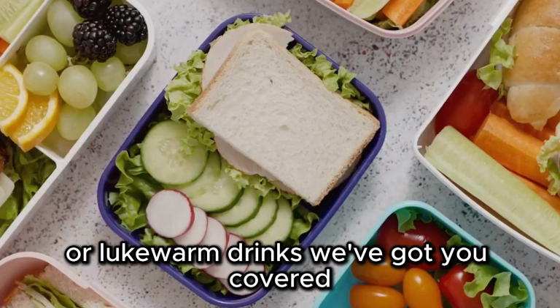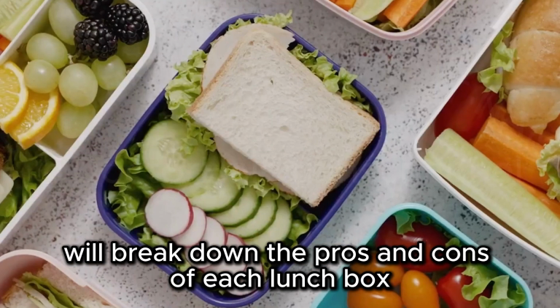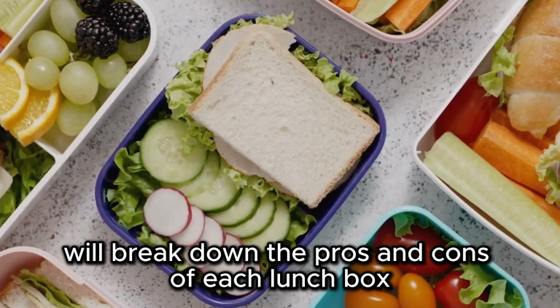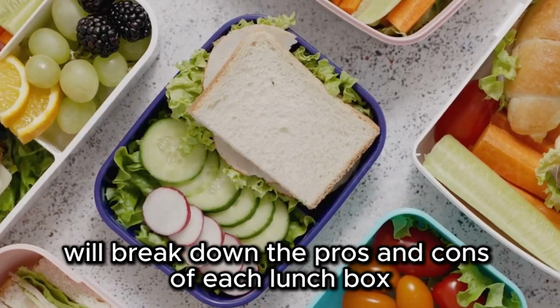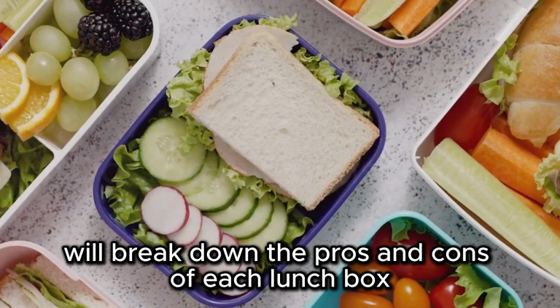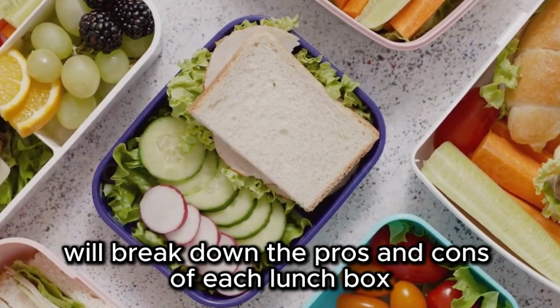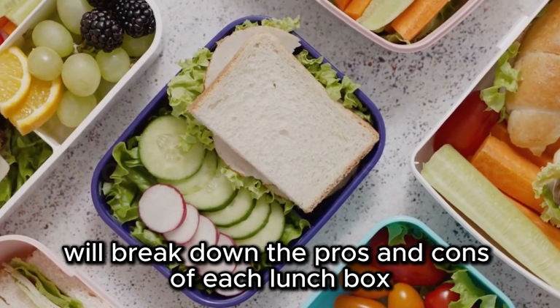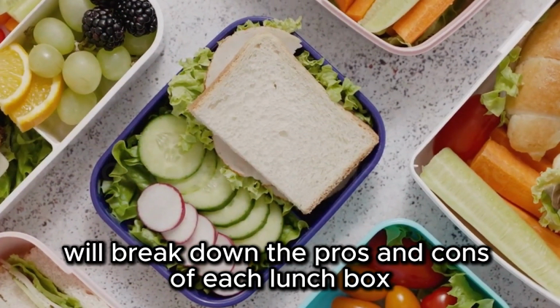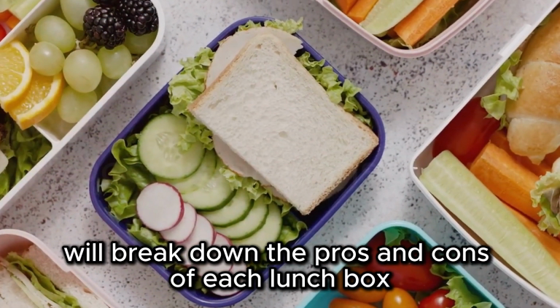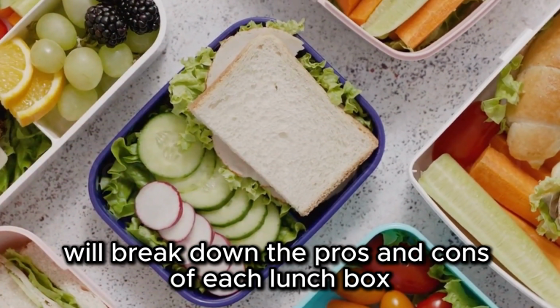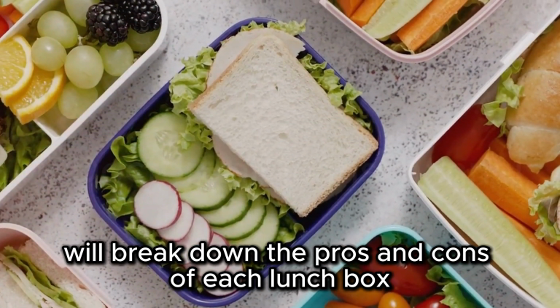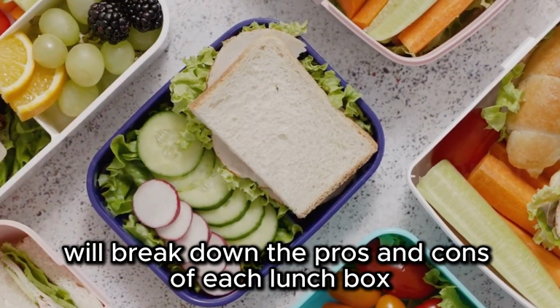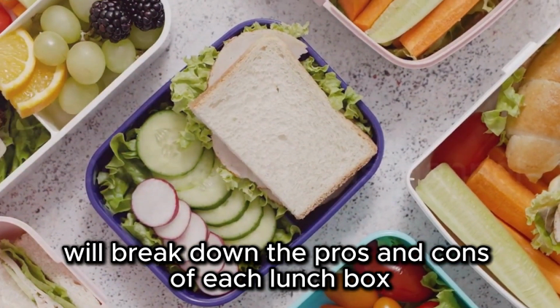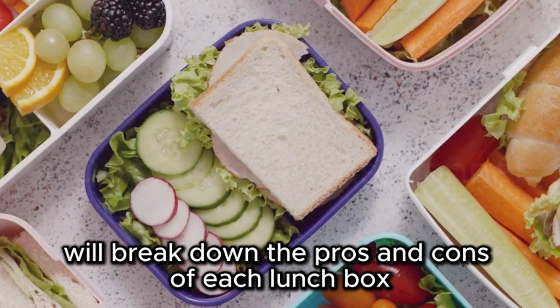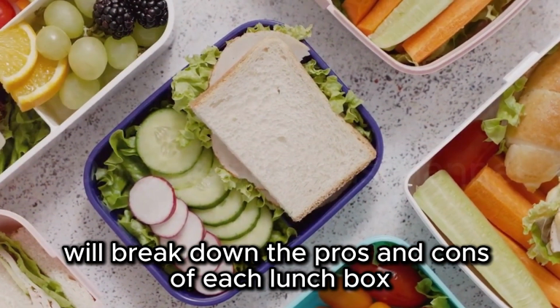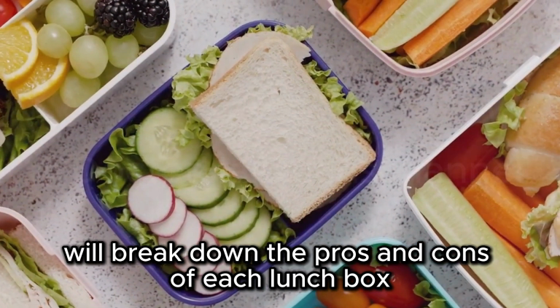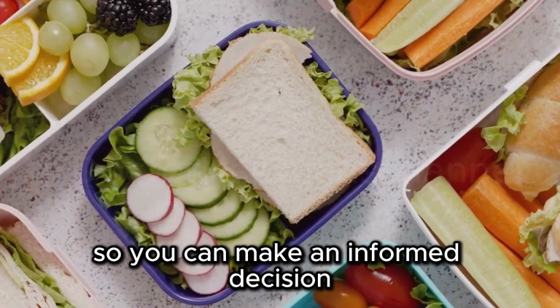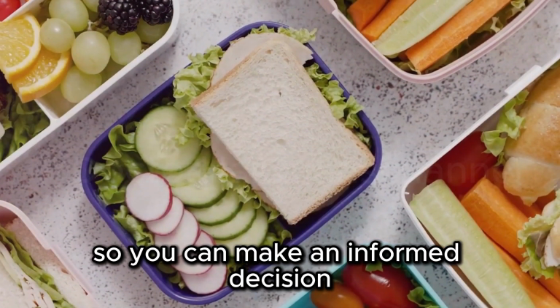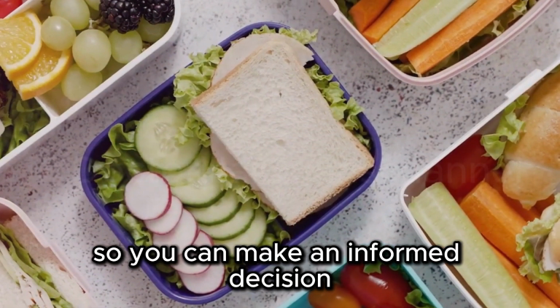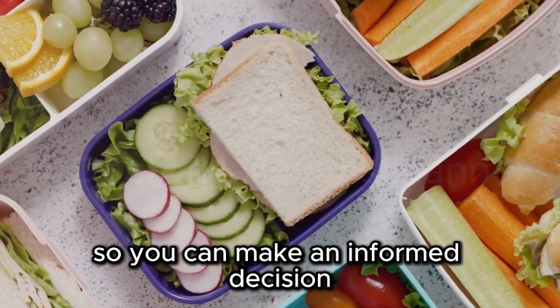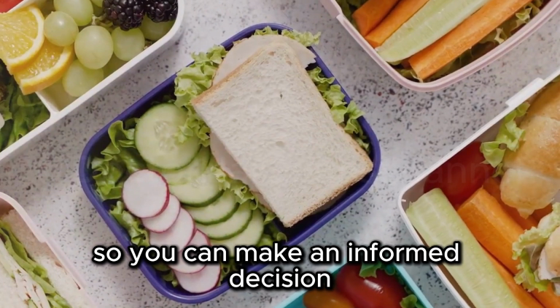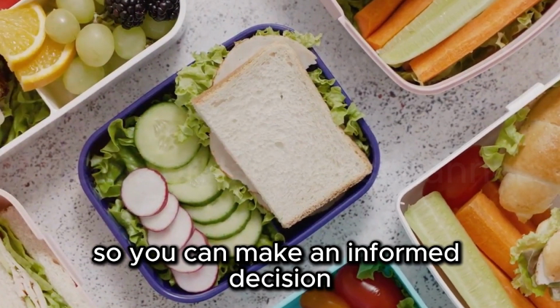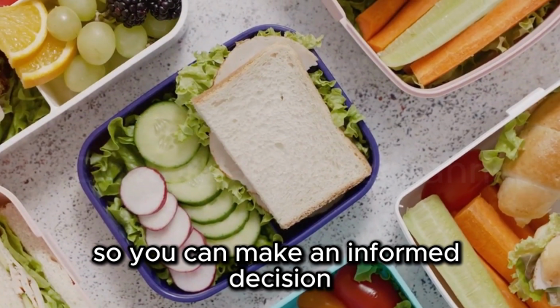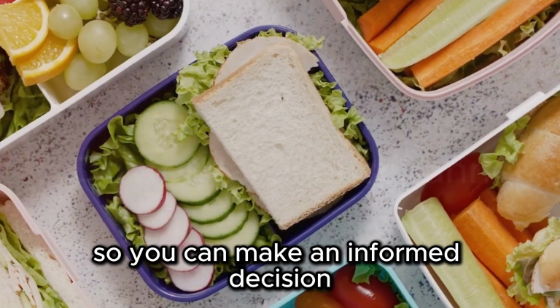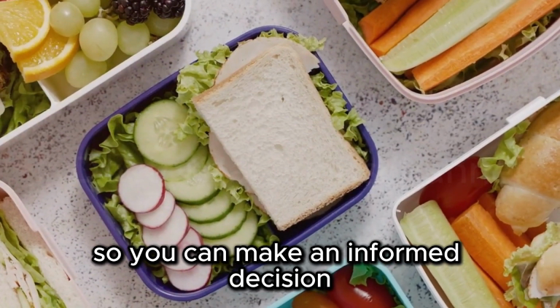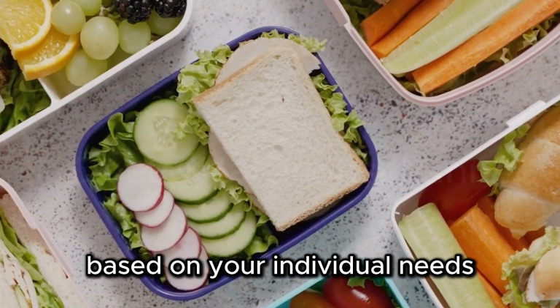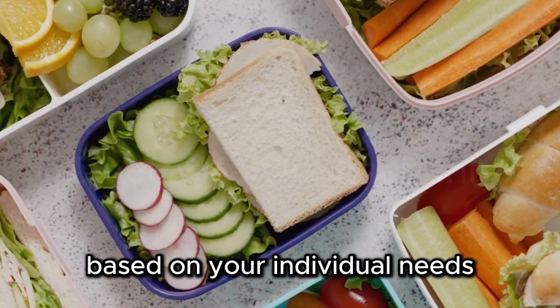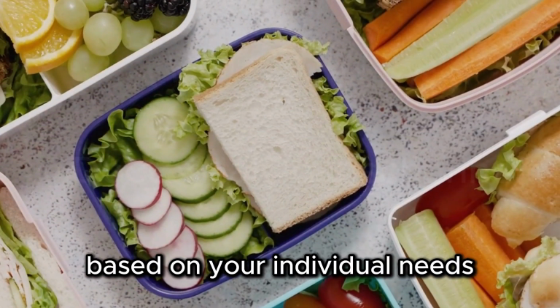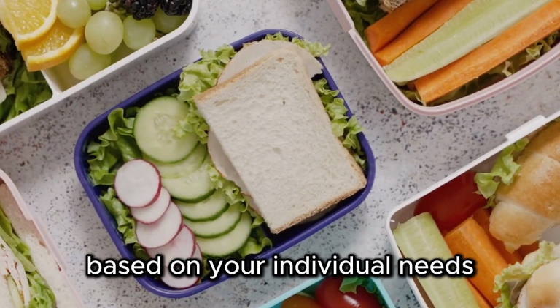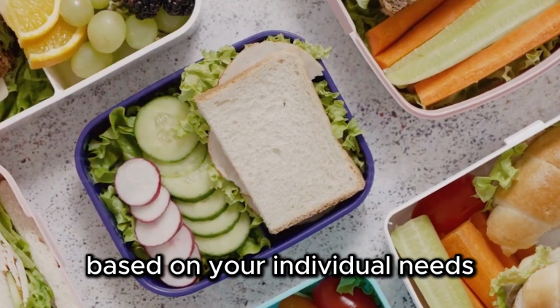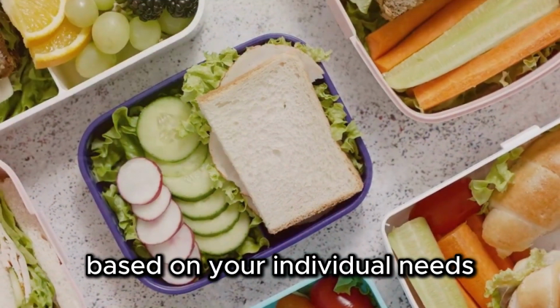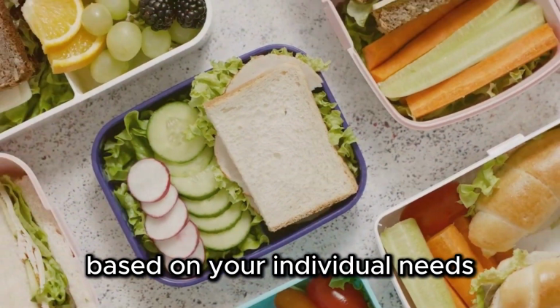We'll break down the pros and cons of each lunchbox so you can make an informed decision based on your individual needs.